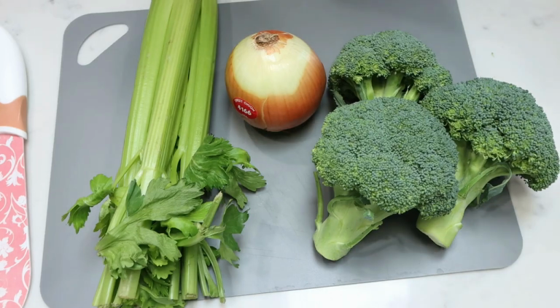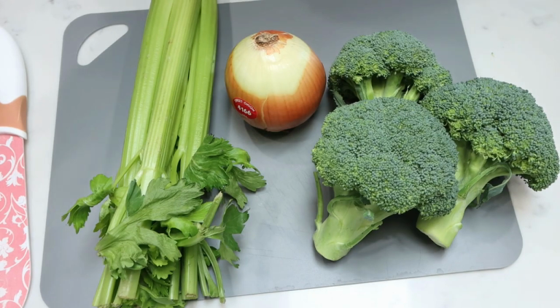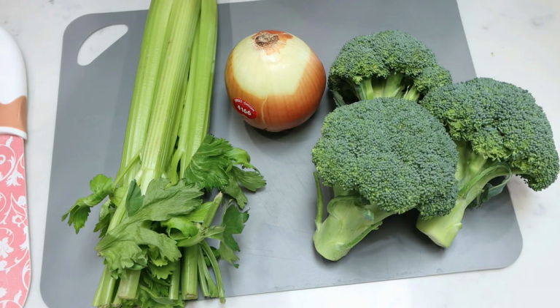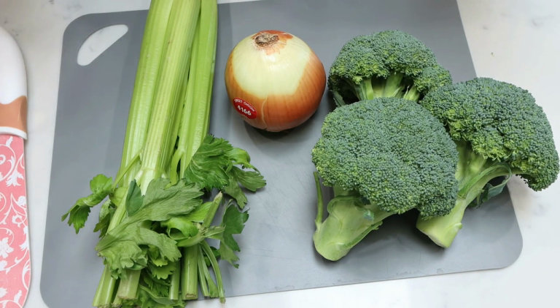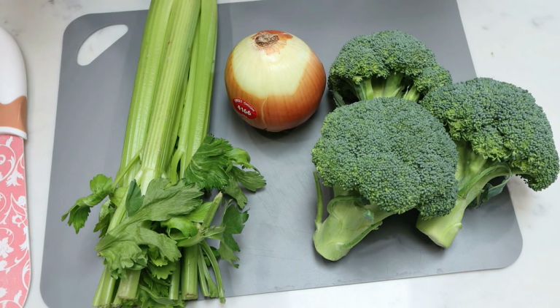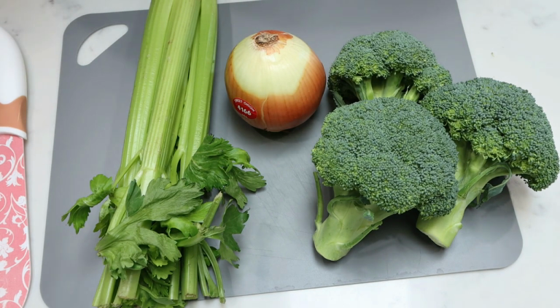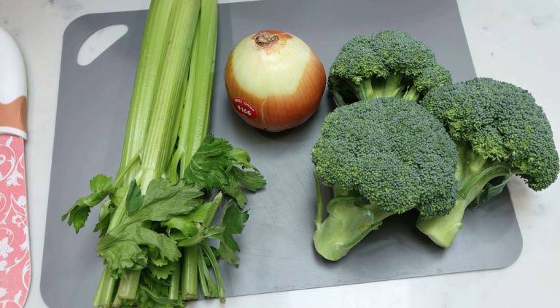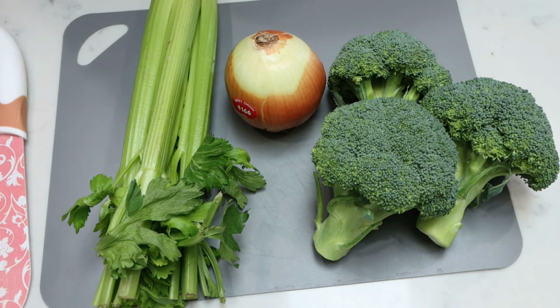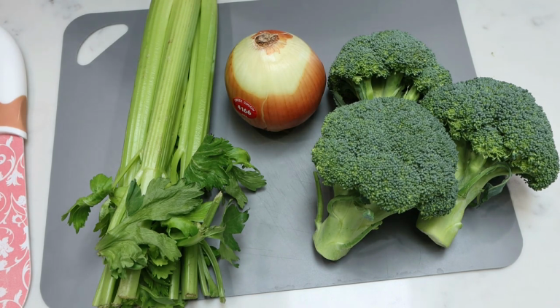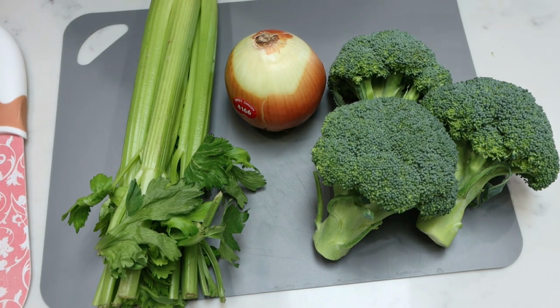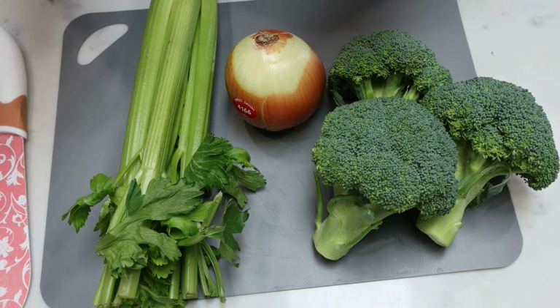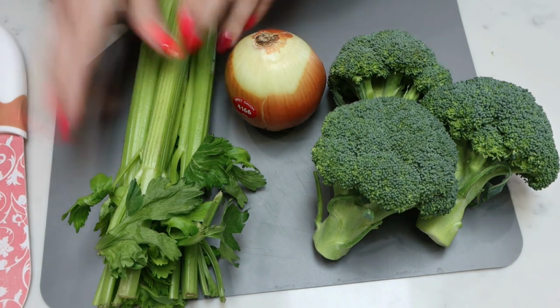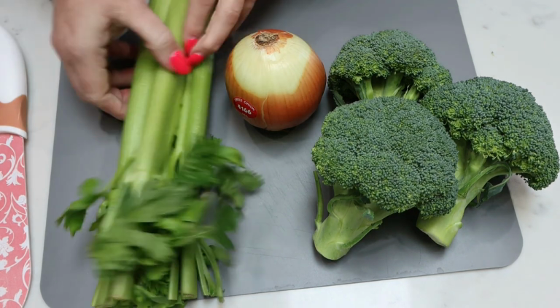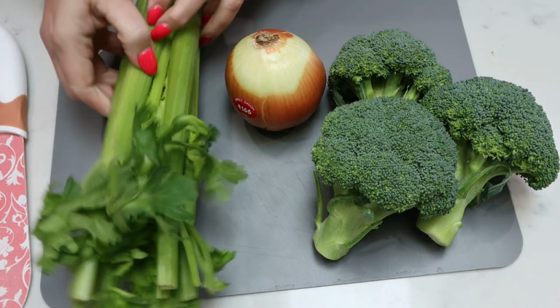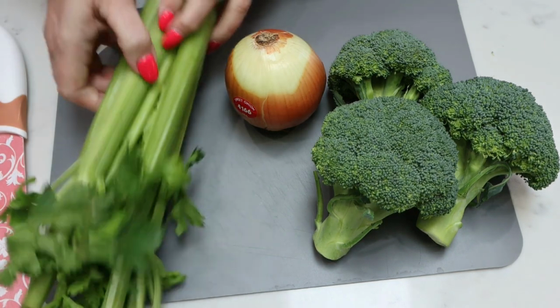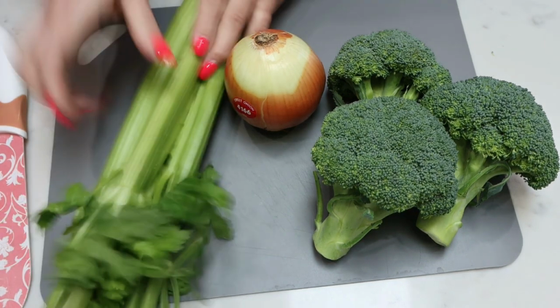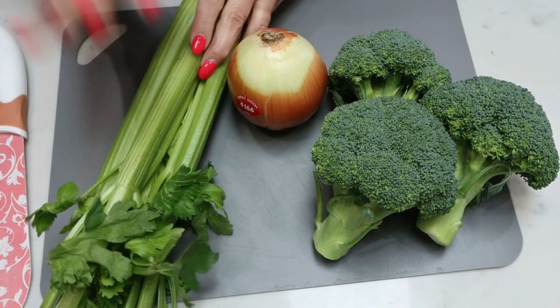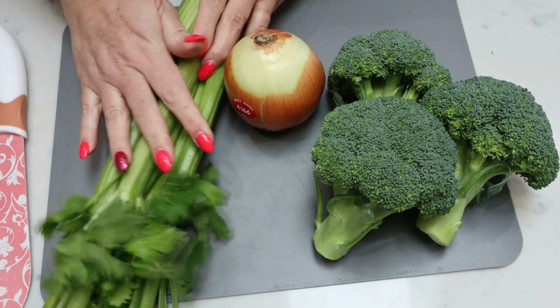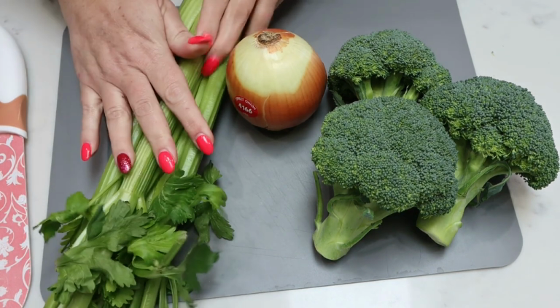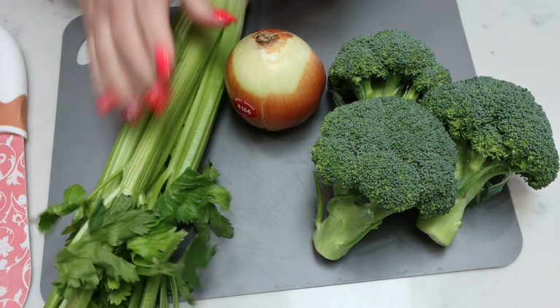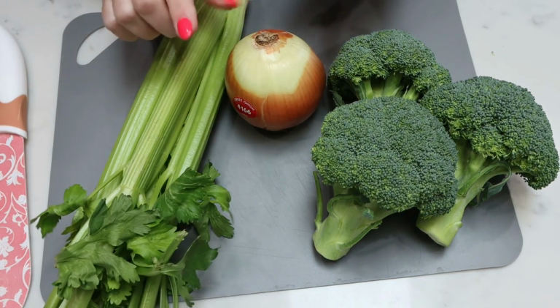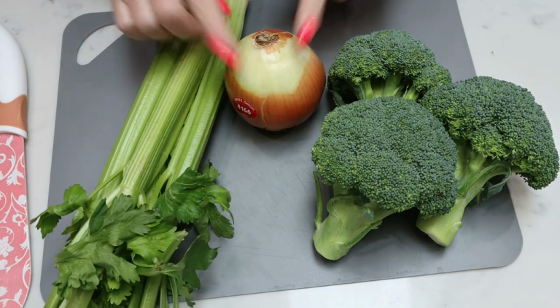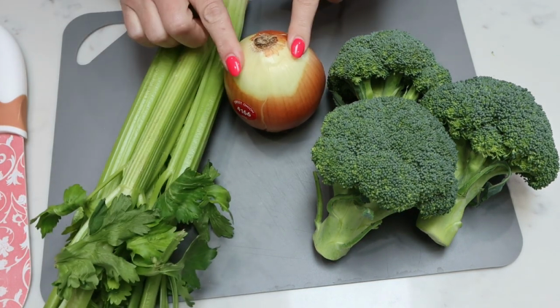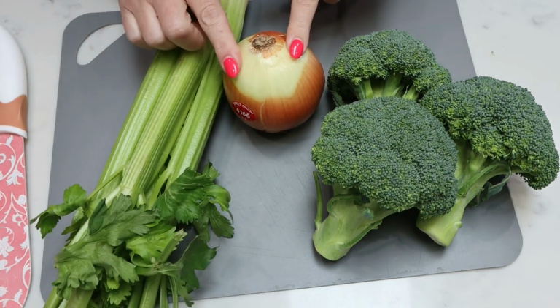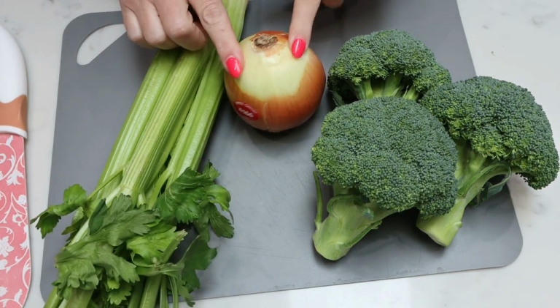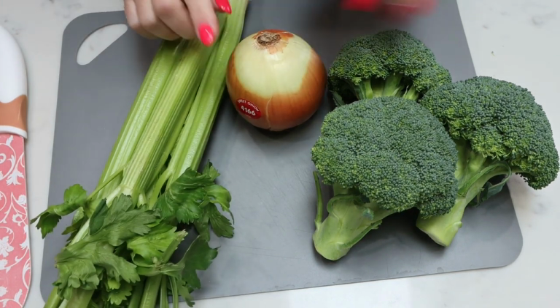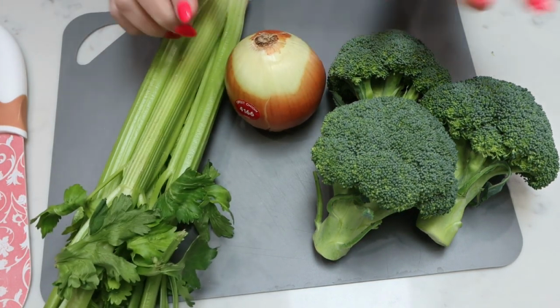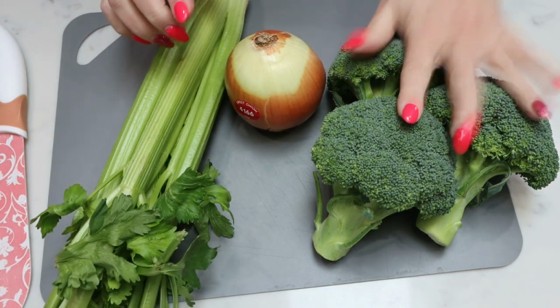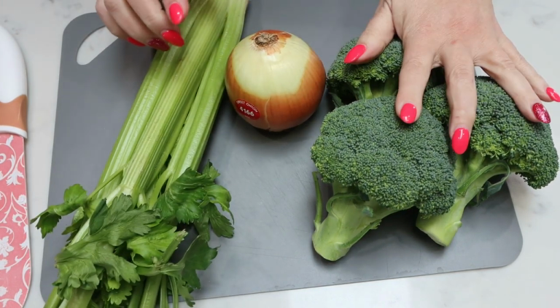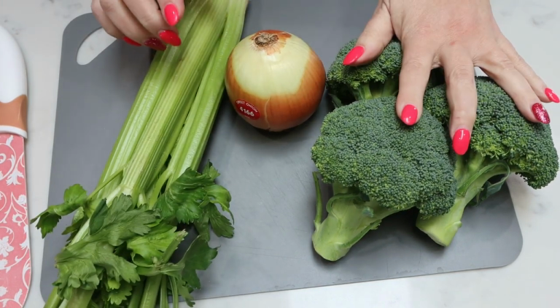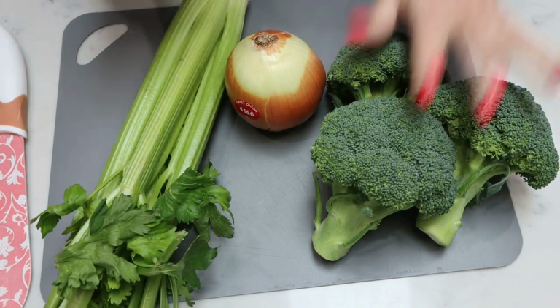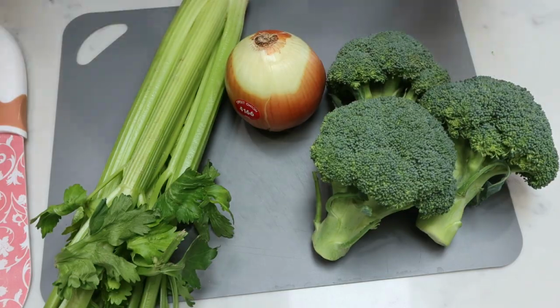The first thing I need to do is chop everything up. So I'm going to chop up some celery, my onion, and my broccoli.